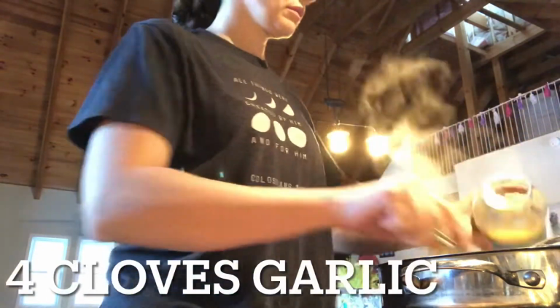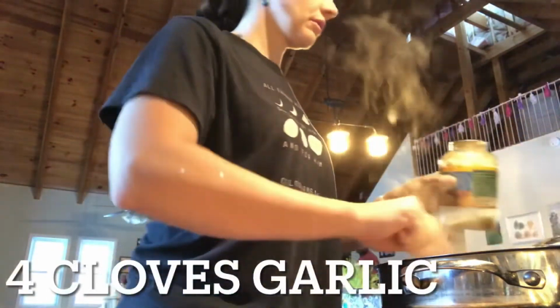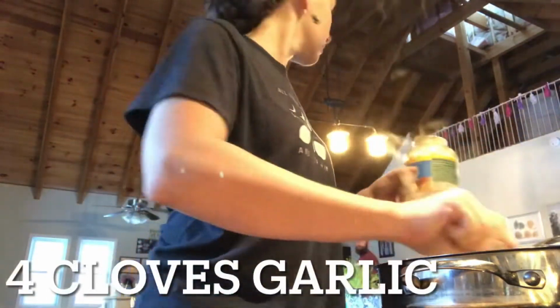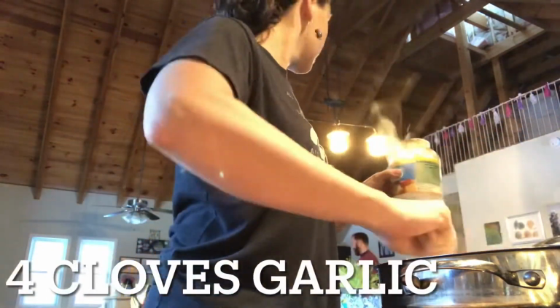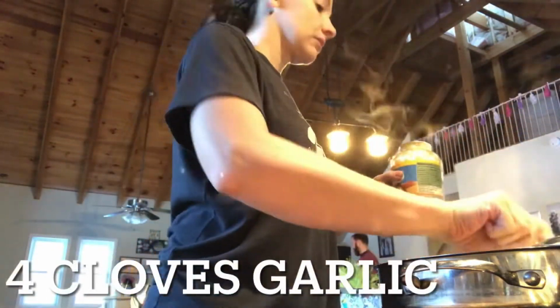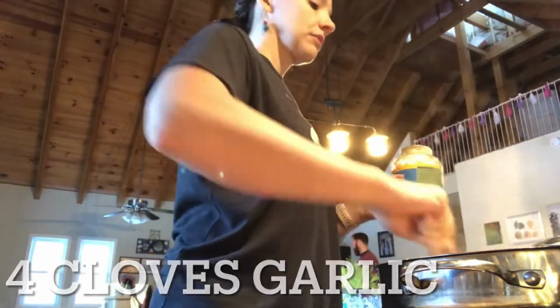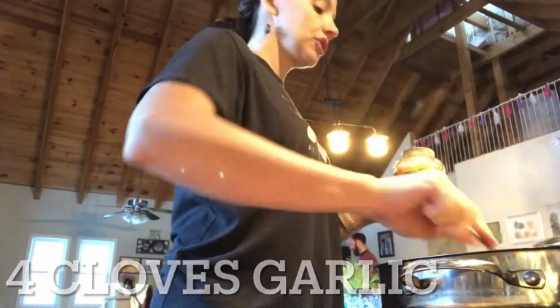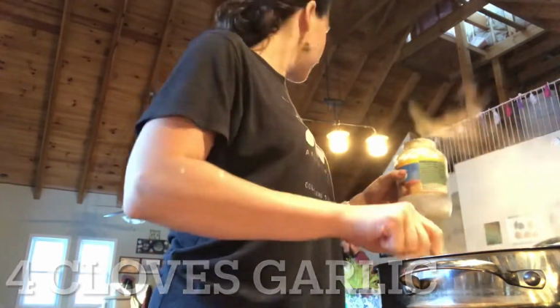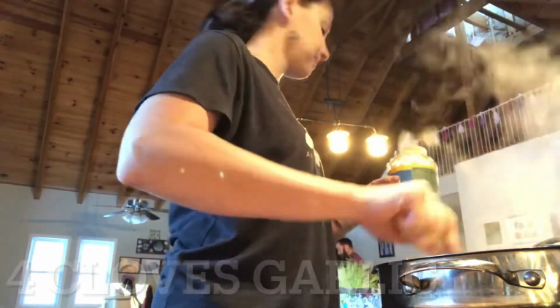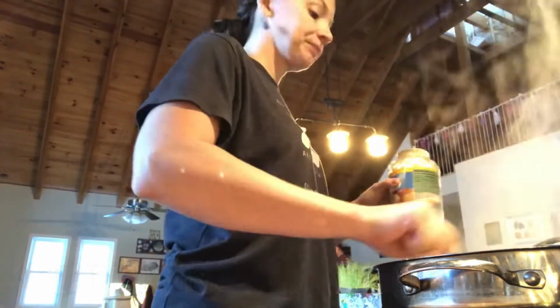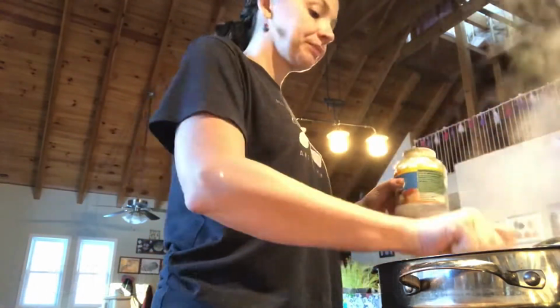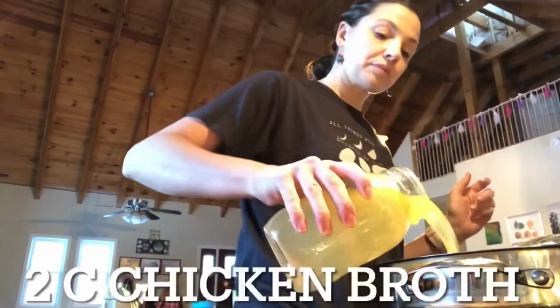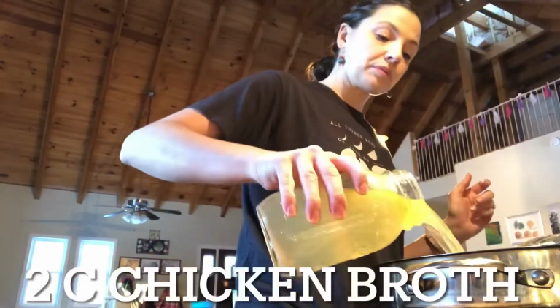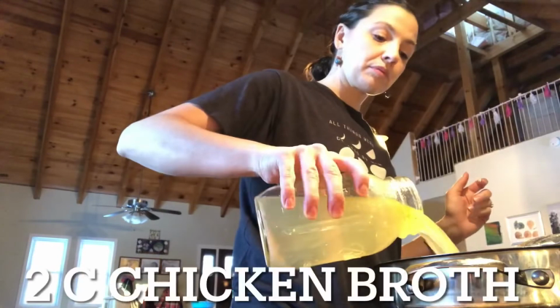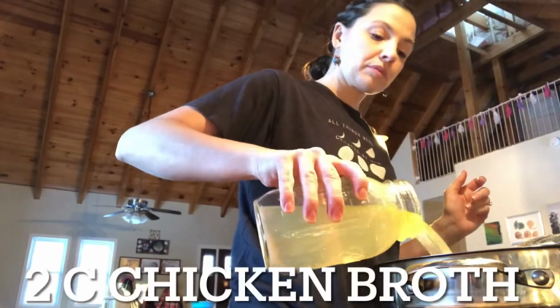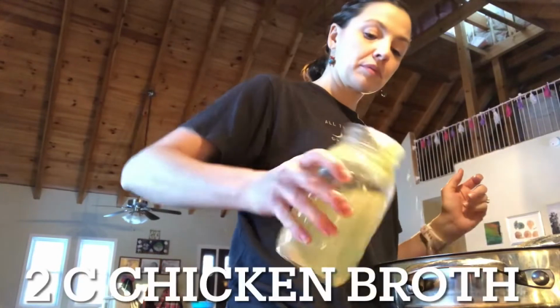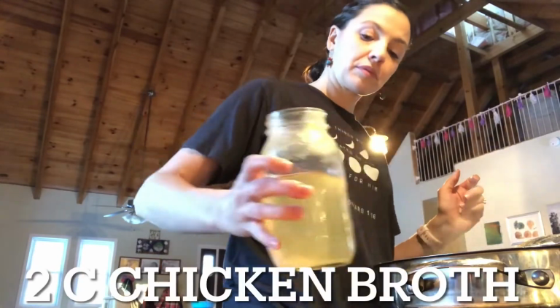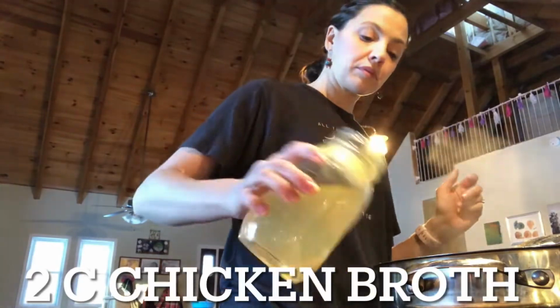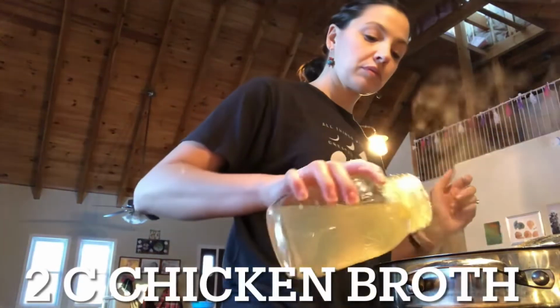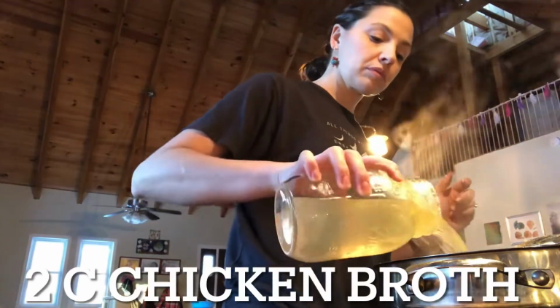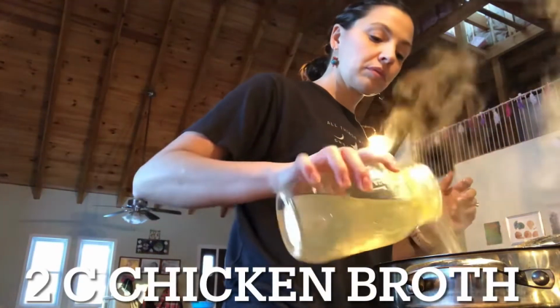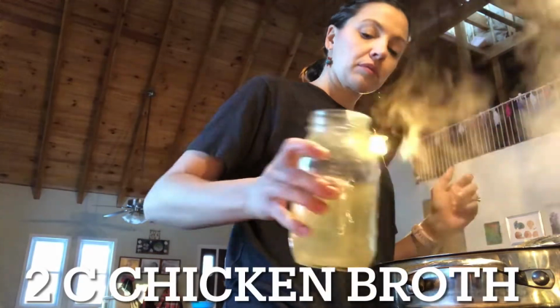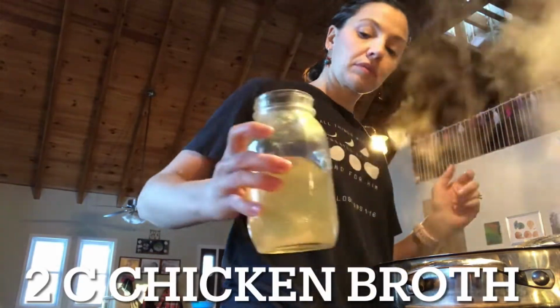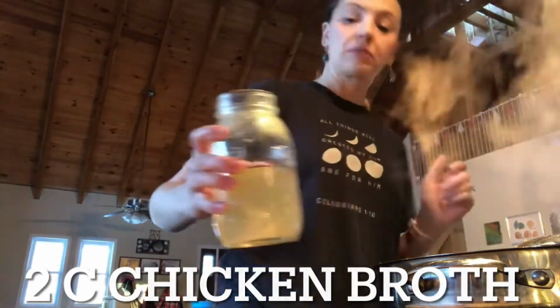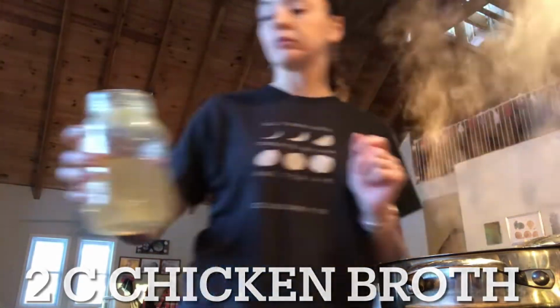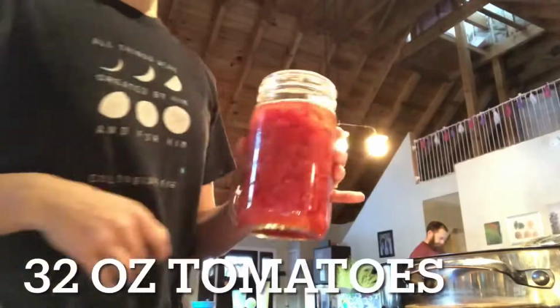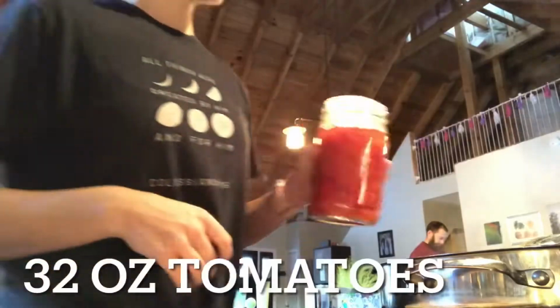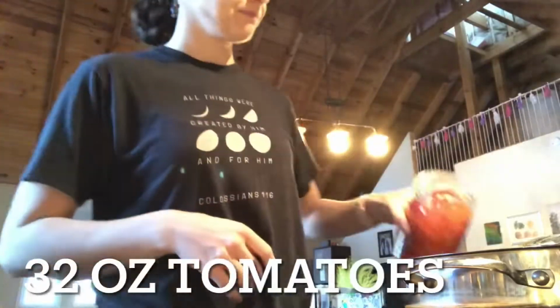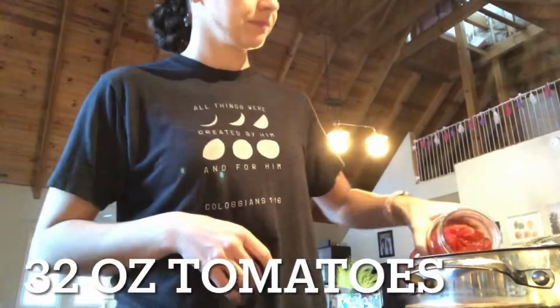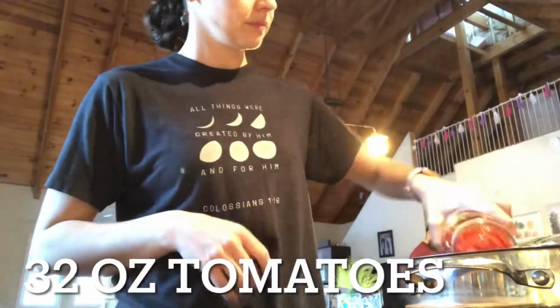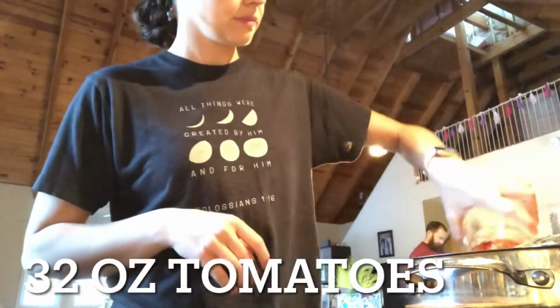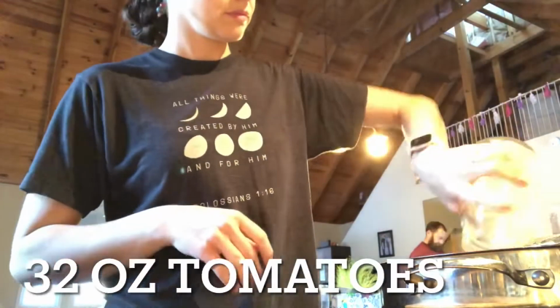I used white rice and the recipe called for instant brown rice, so that will affect cooking time.